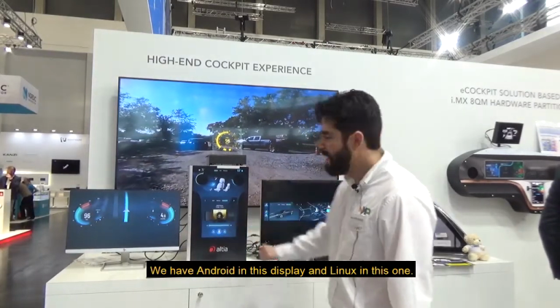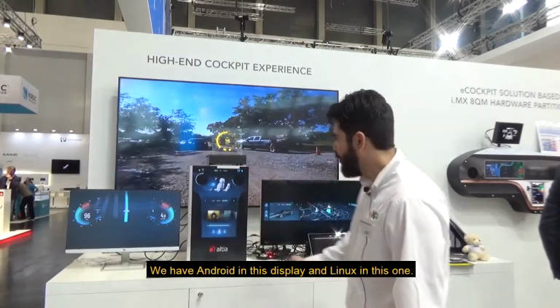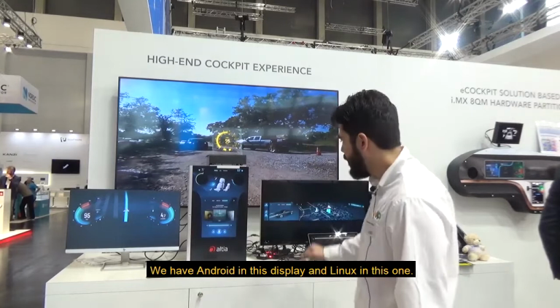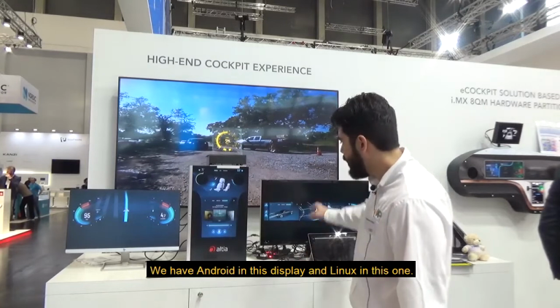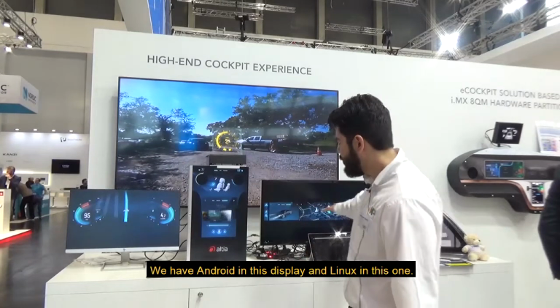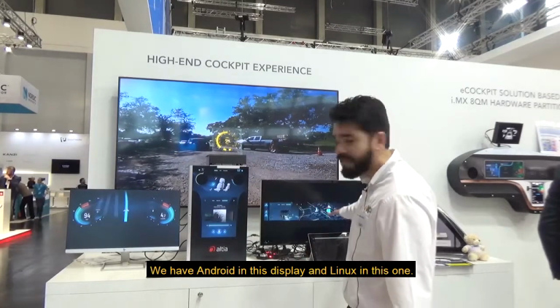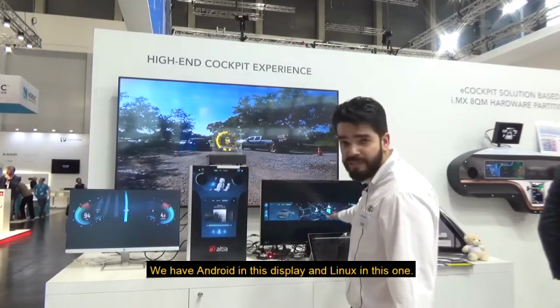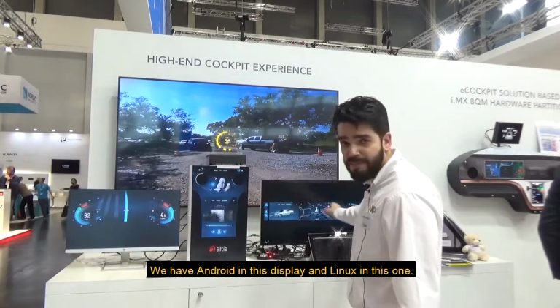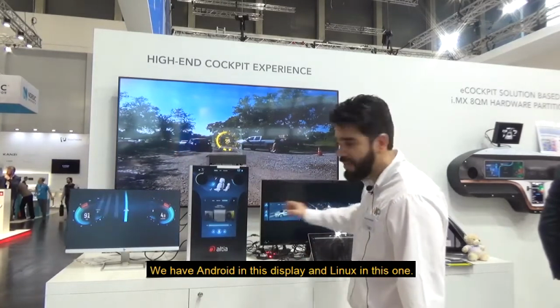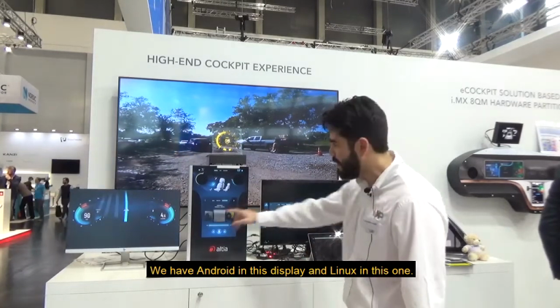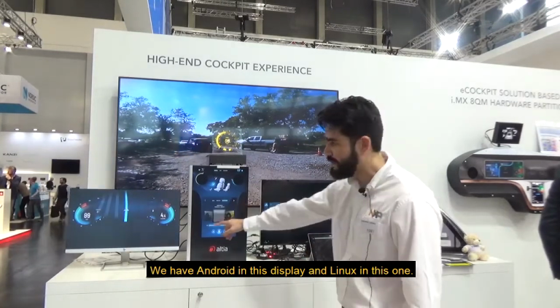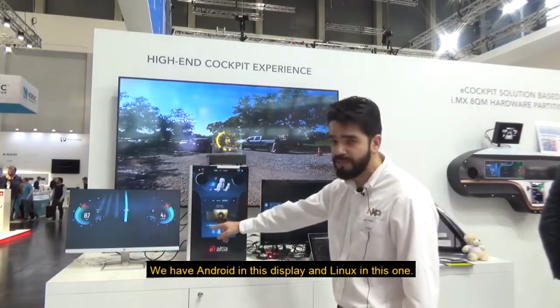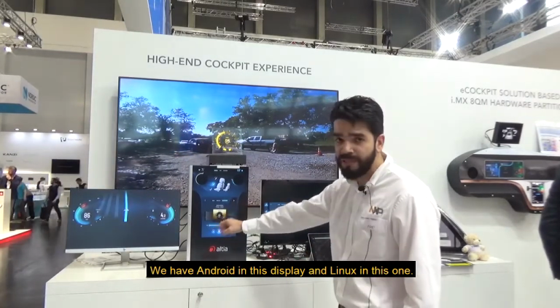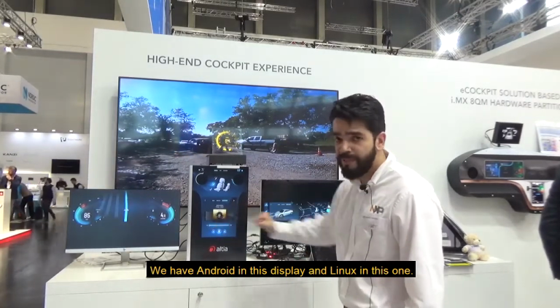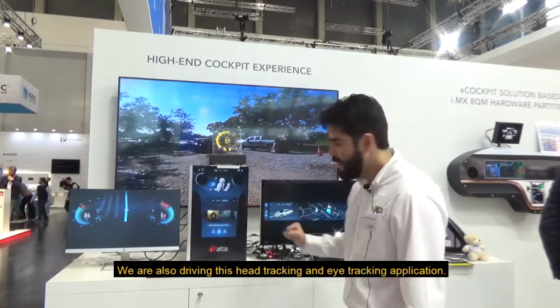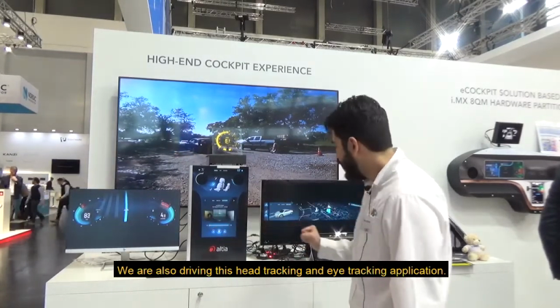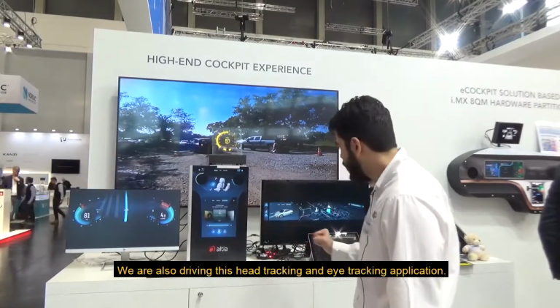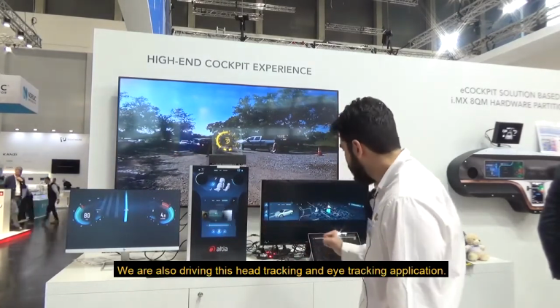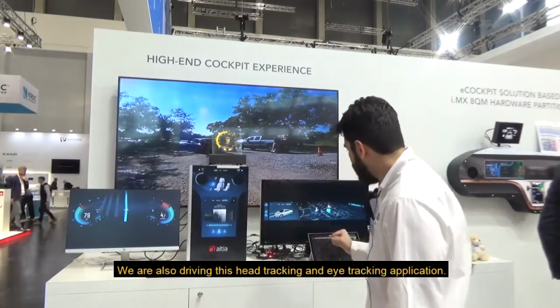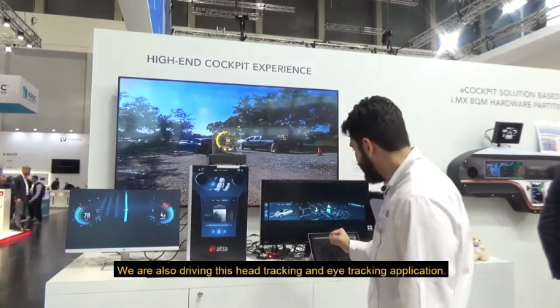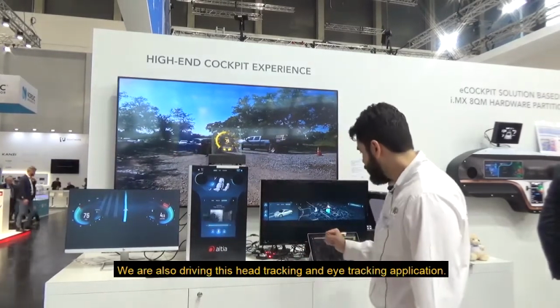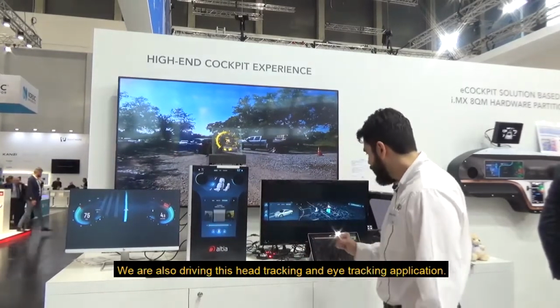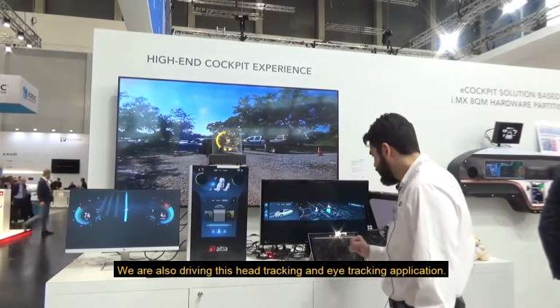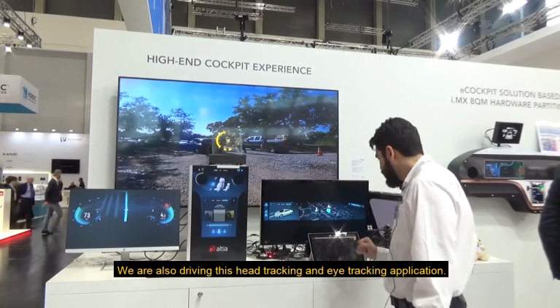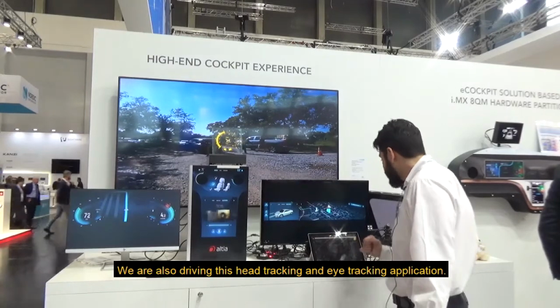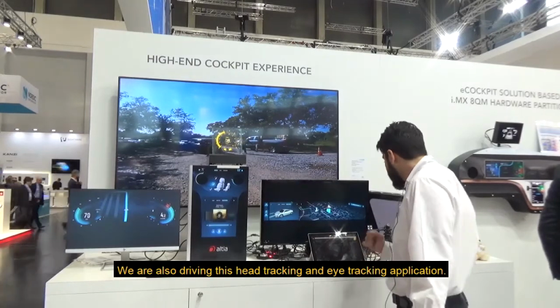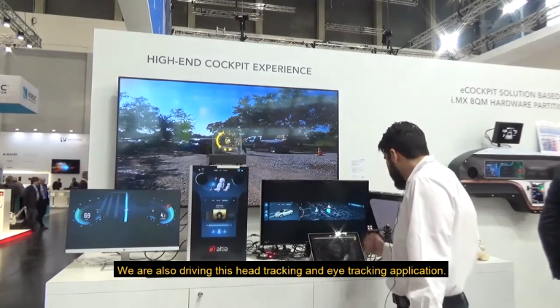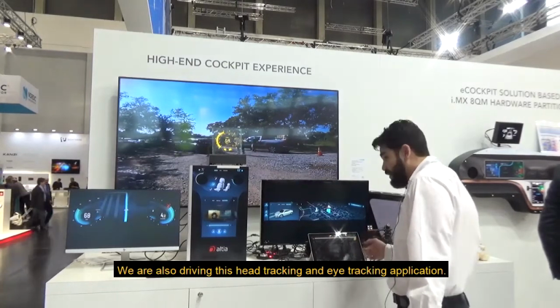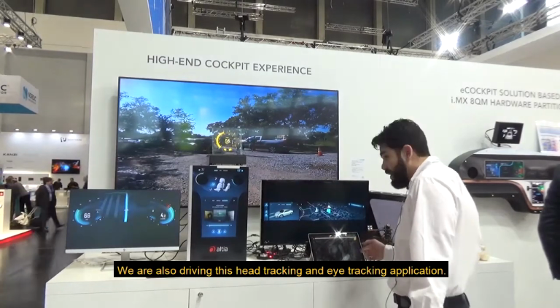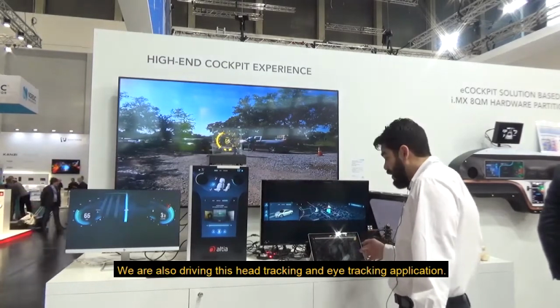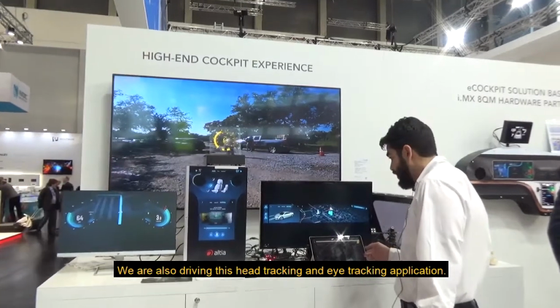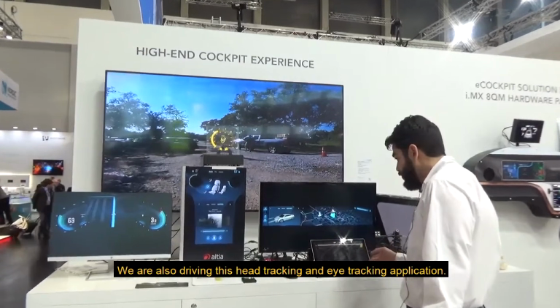We have Android in this display and Linux in this one. We're also driving this head tracking and eye tracking application.